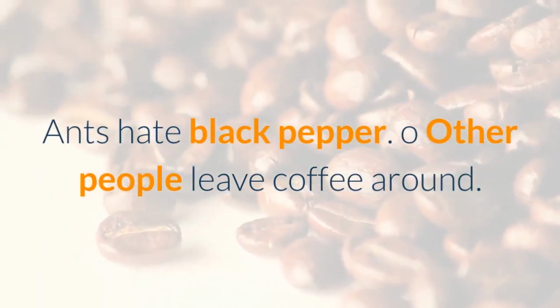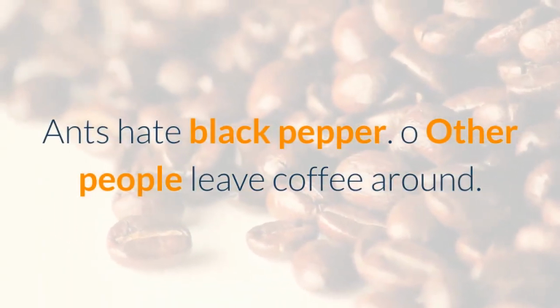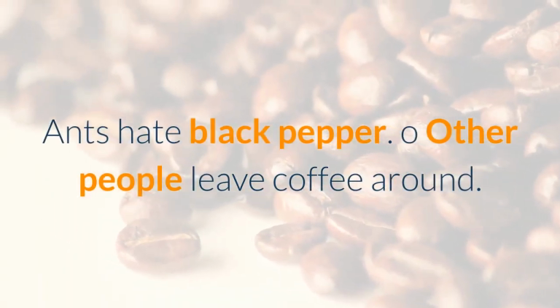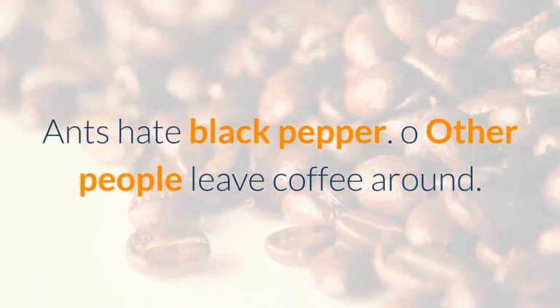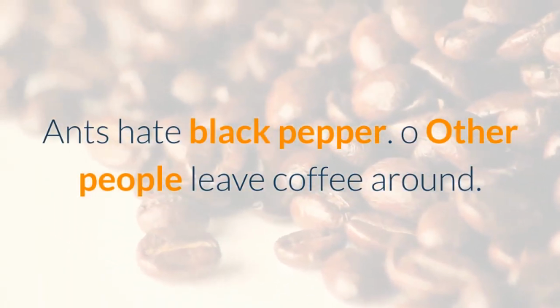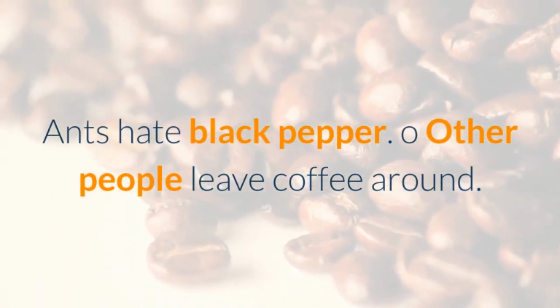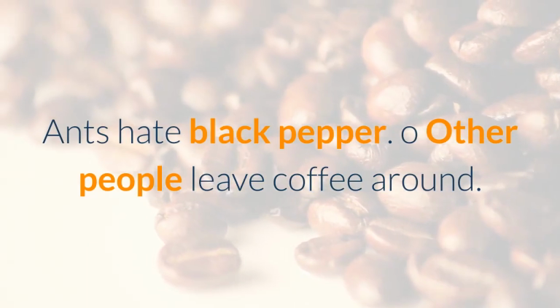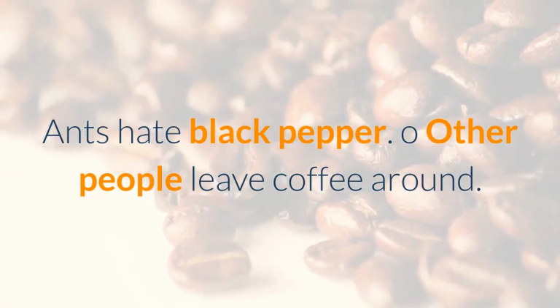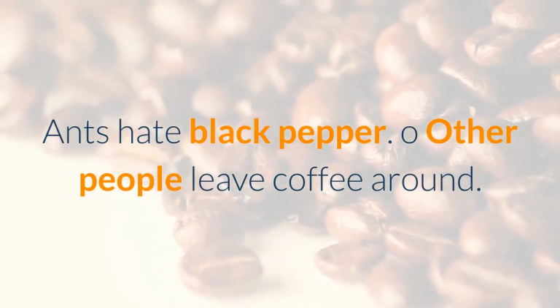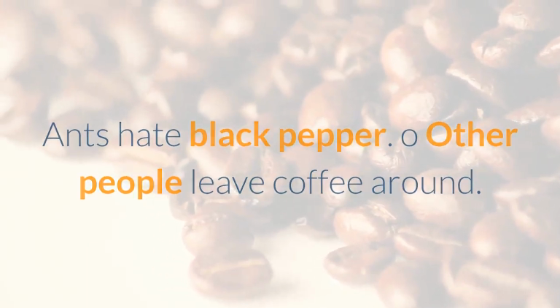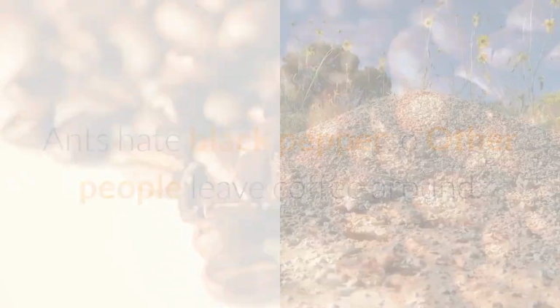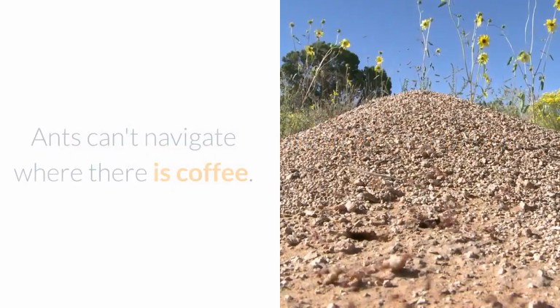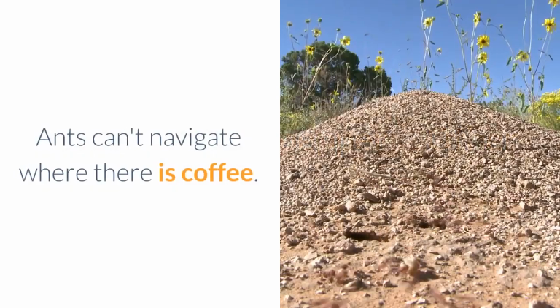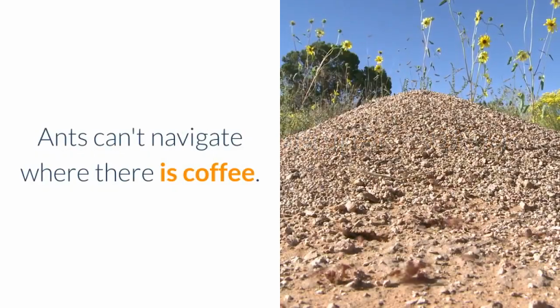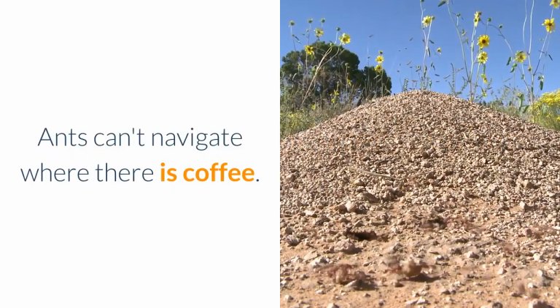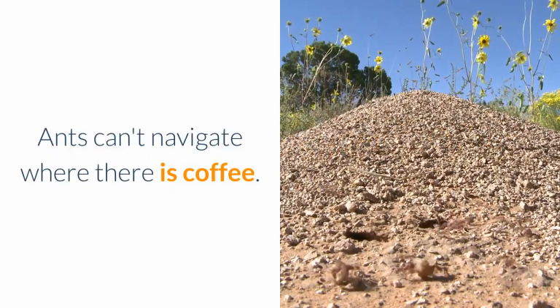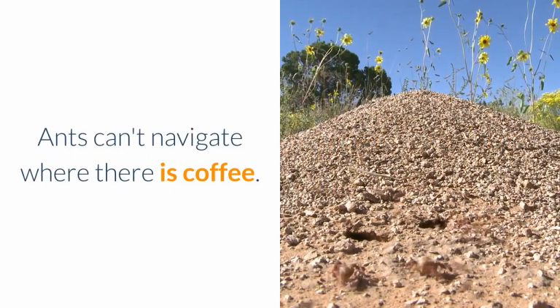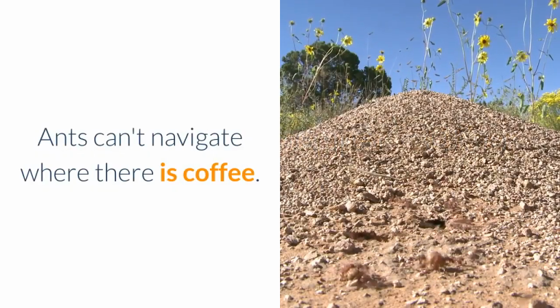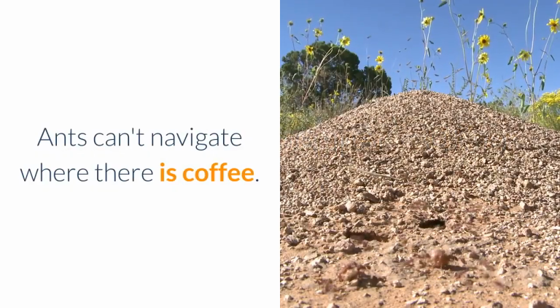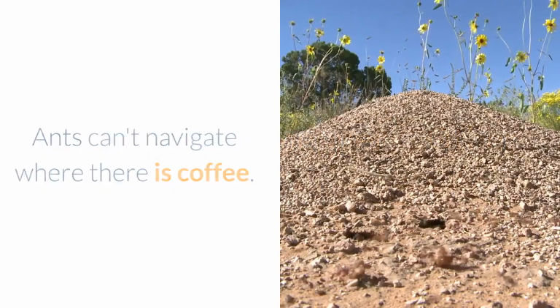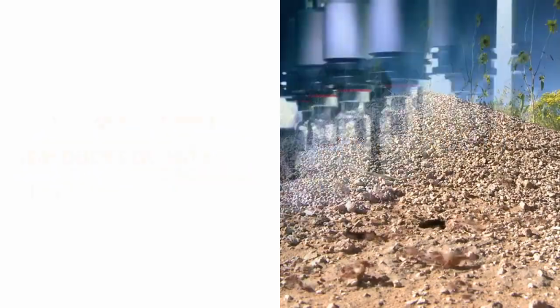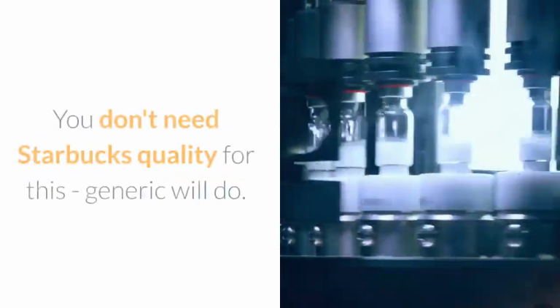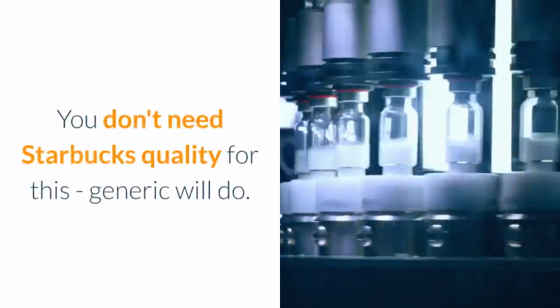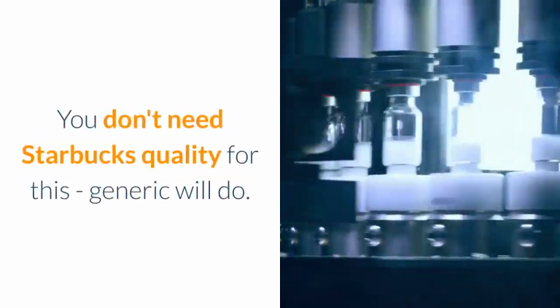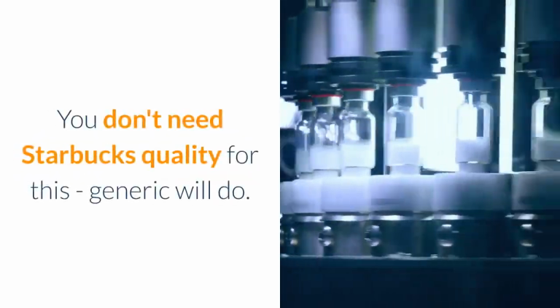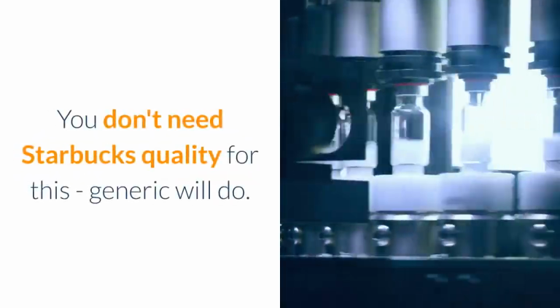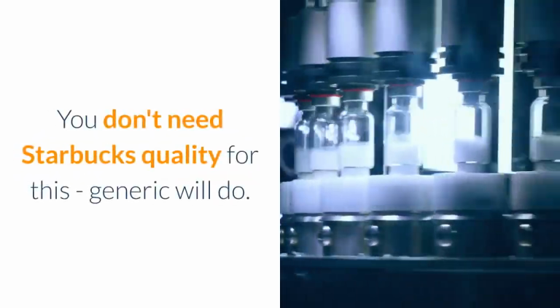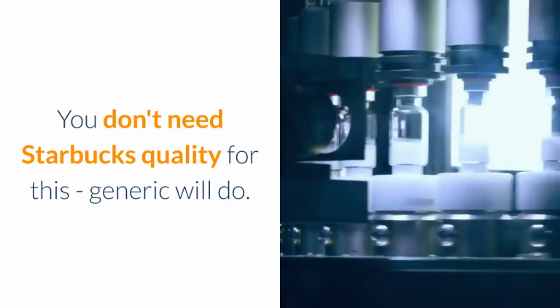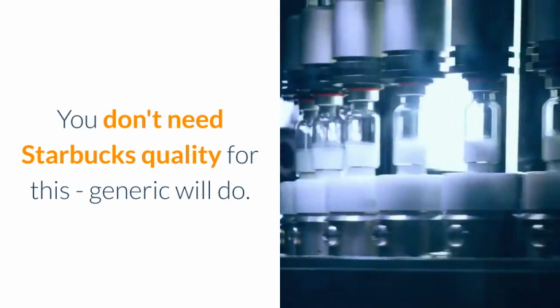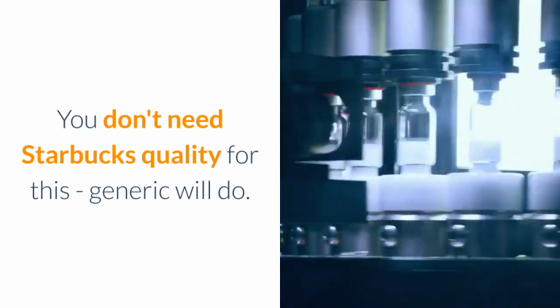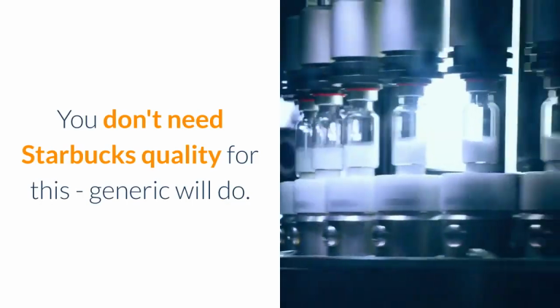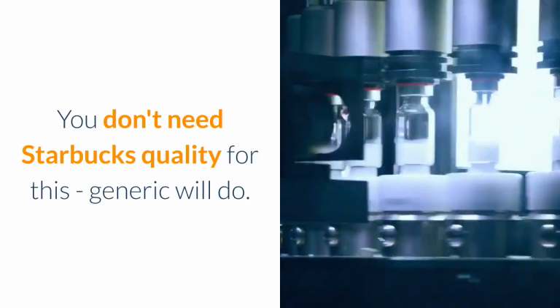Other people leave coffee around. Ants can't navigate where there is coffee. You don't need Starbucks quality for this — generic will do.